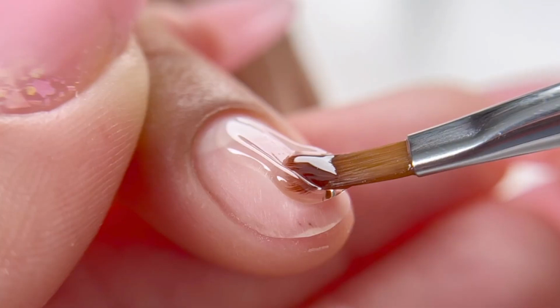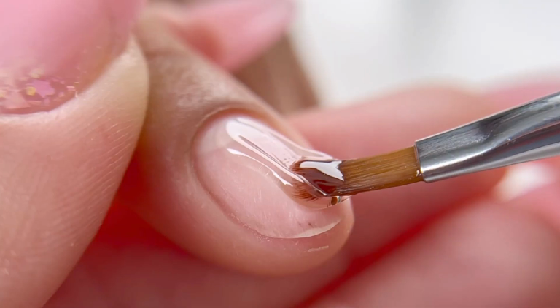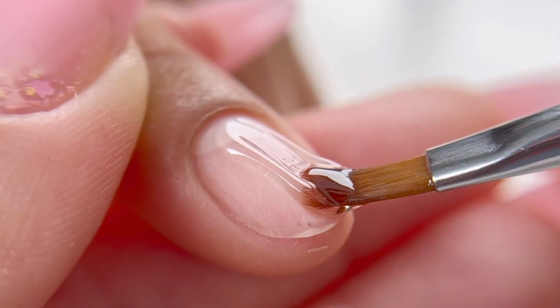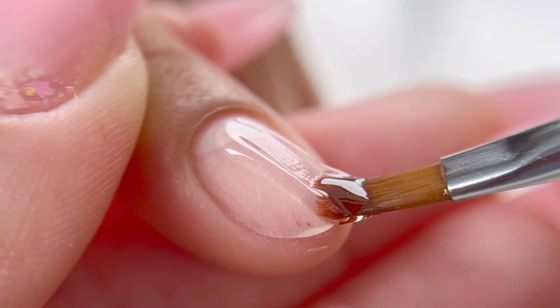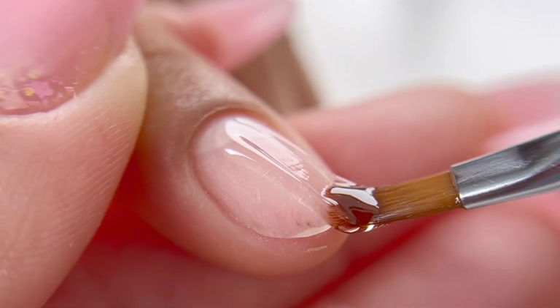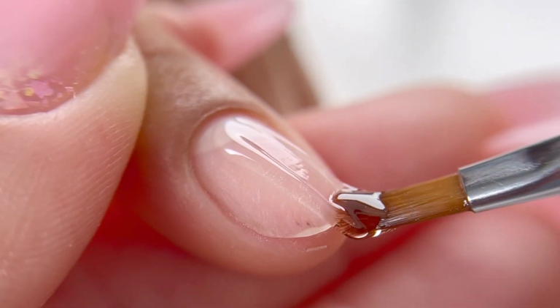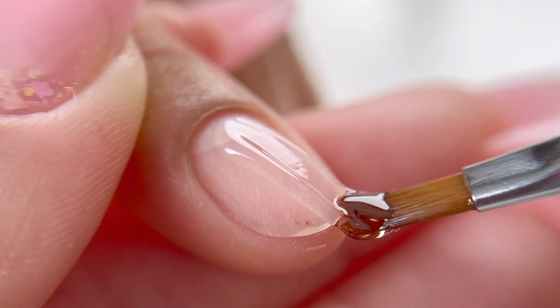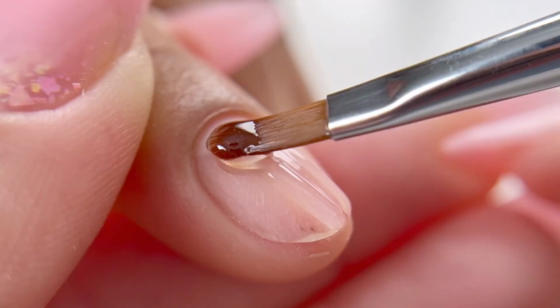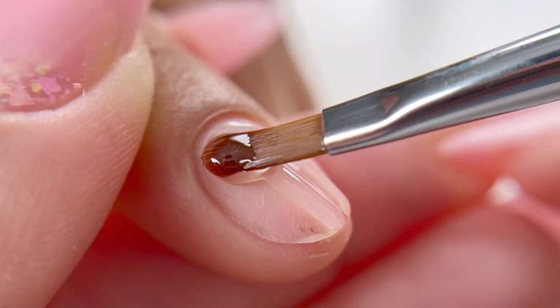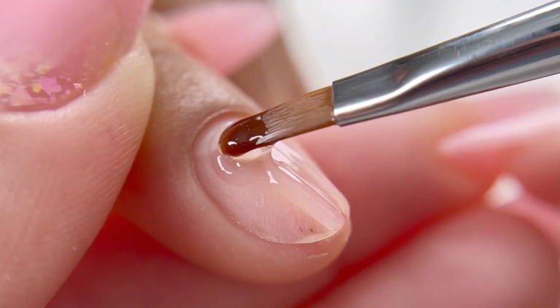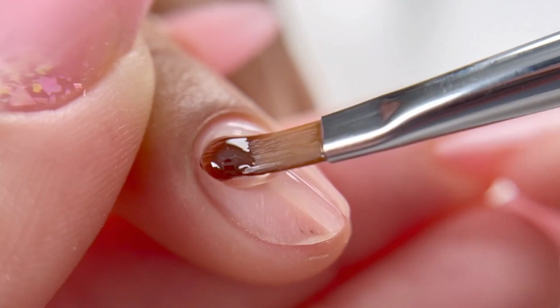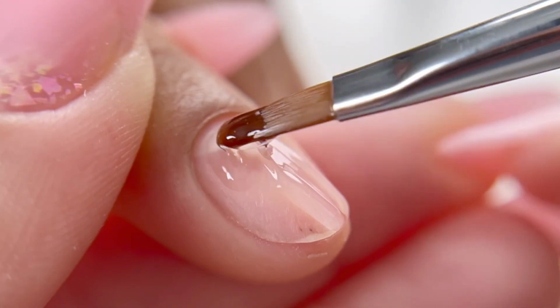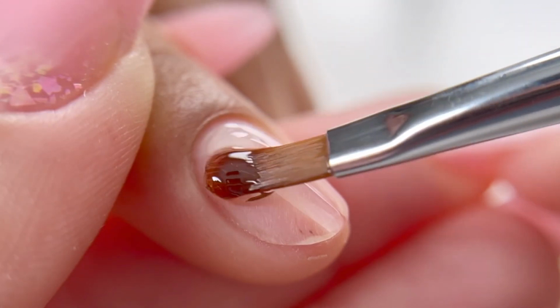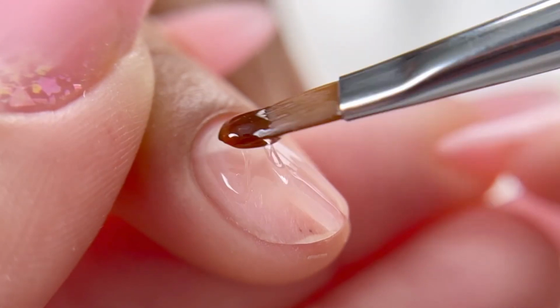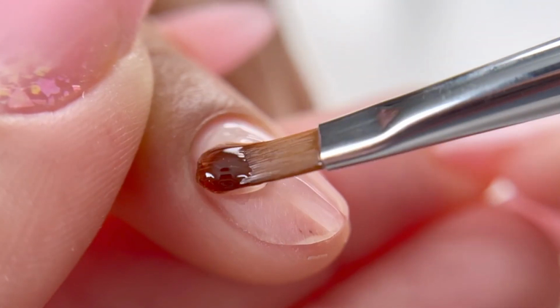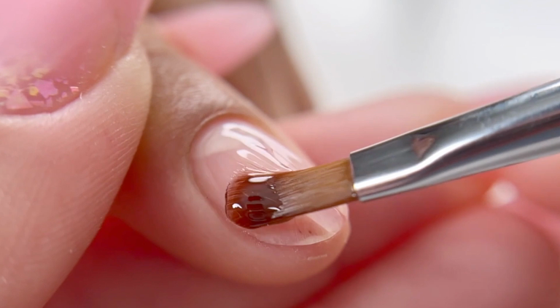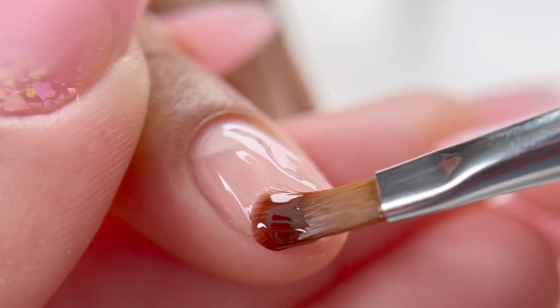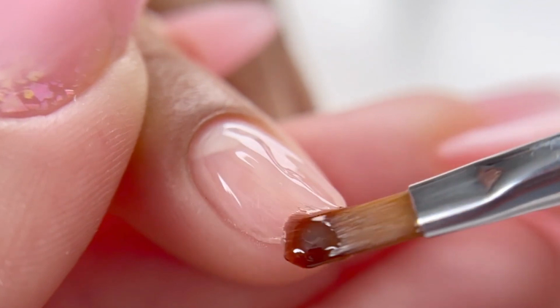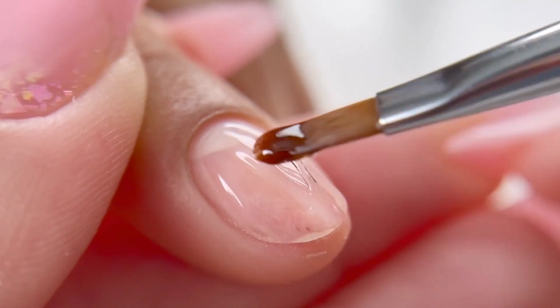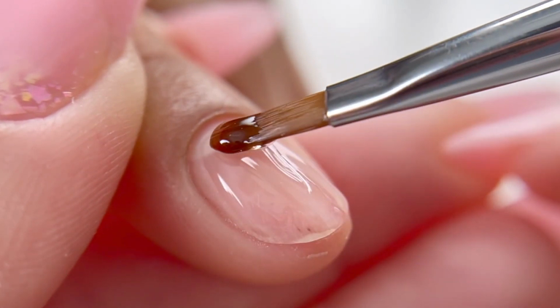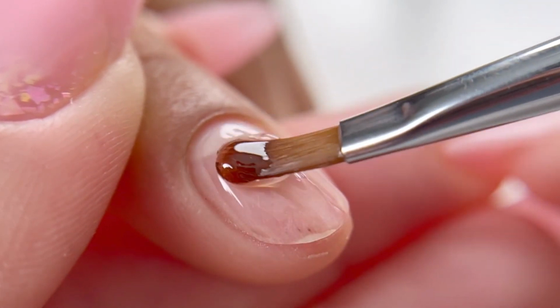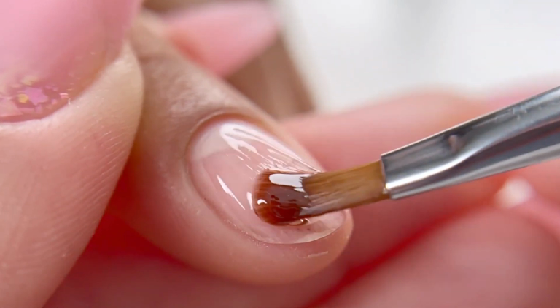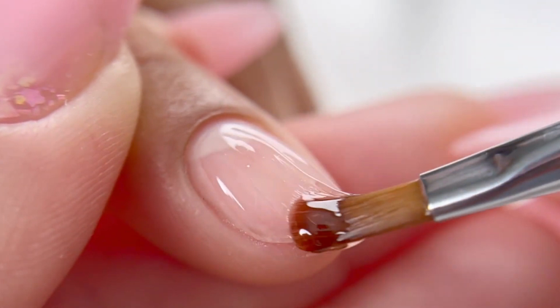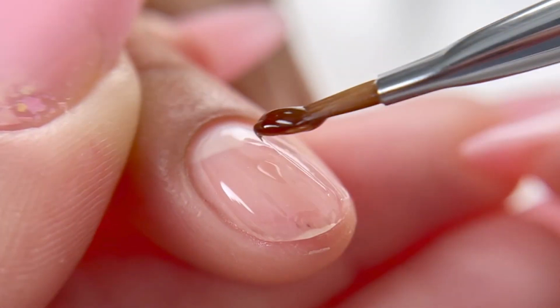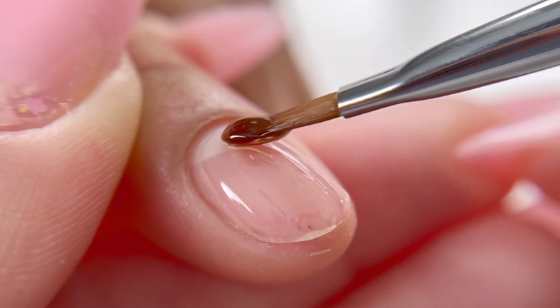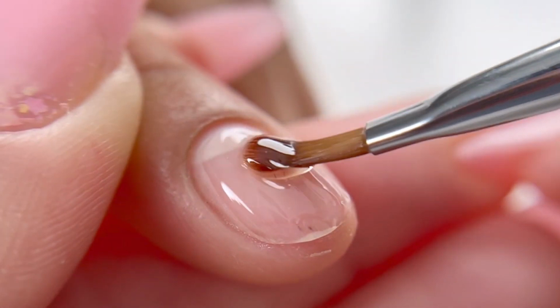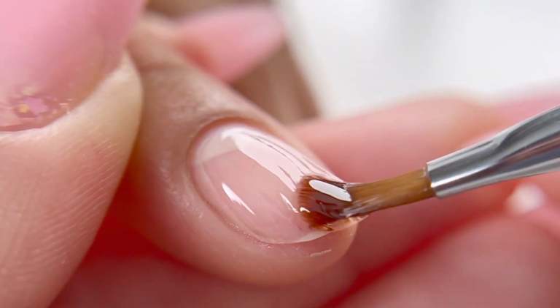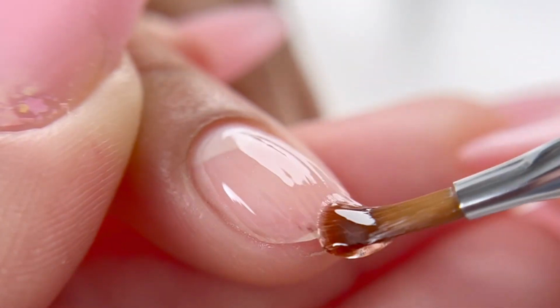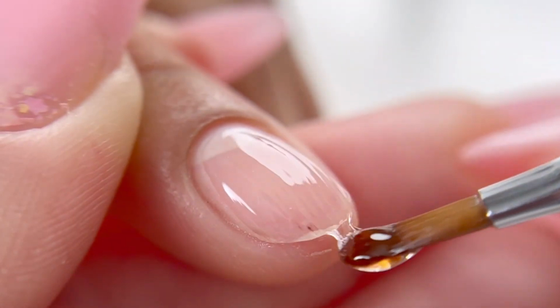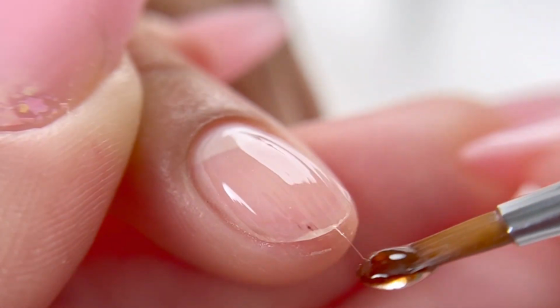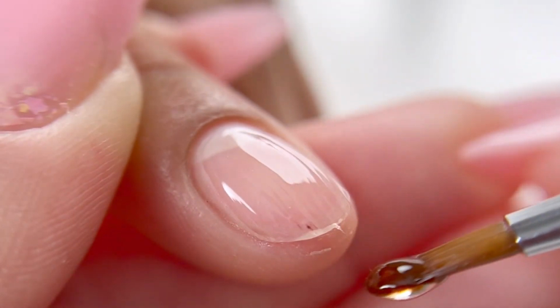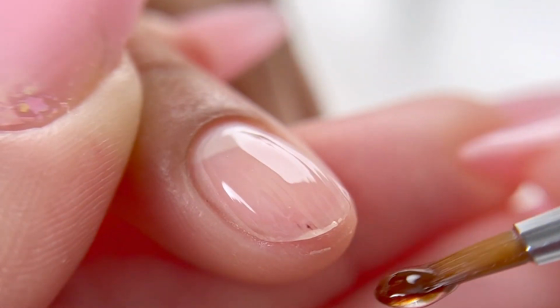In this case, you do not need to use Base Coat and just go straight ahead with this product and your gel polish.